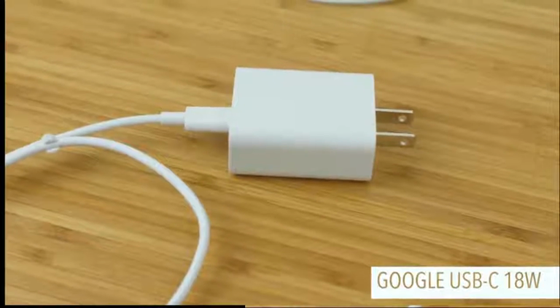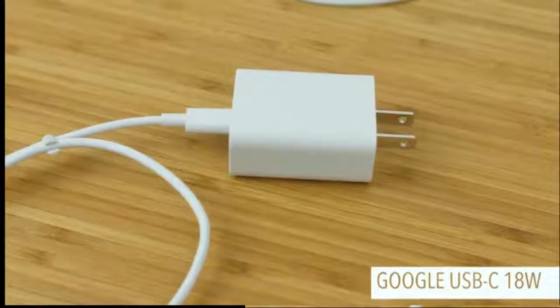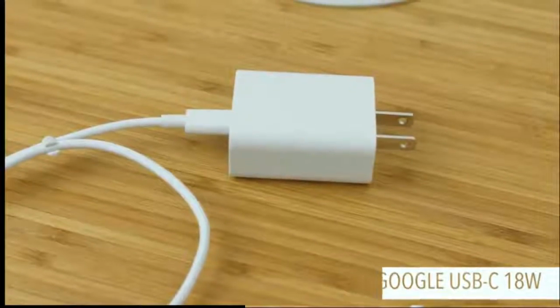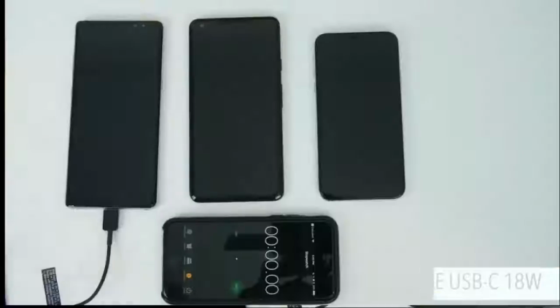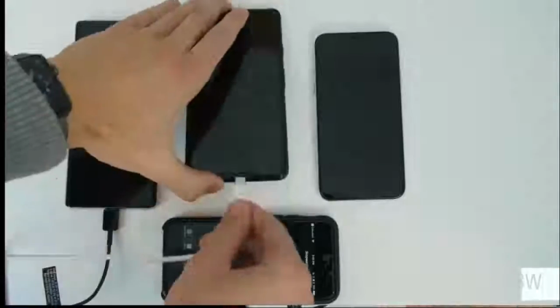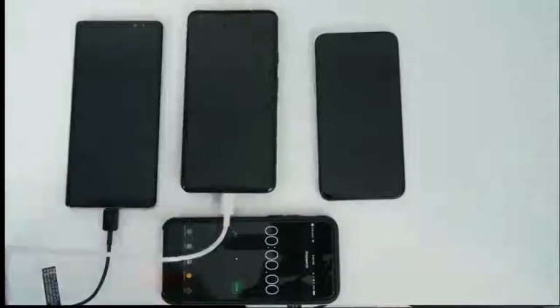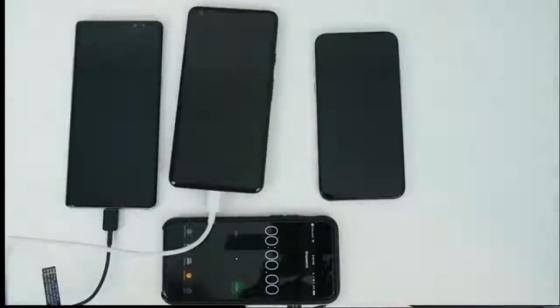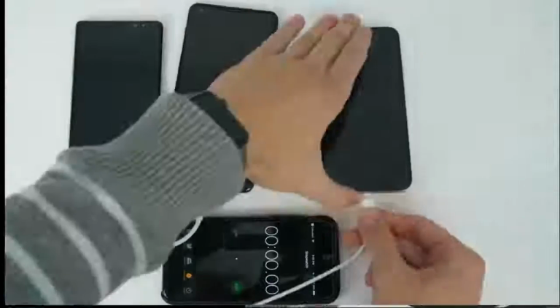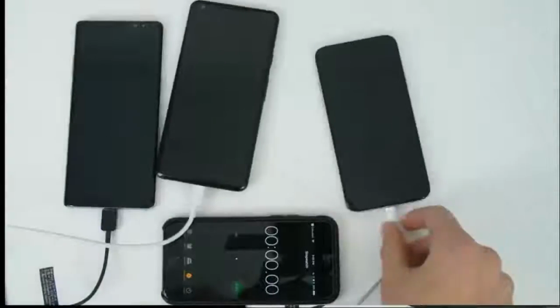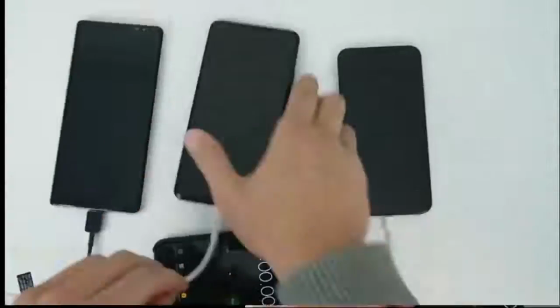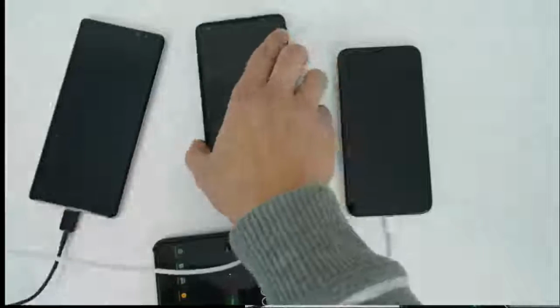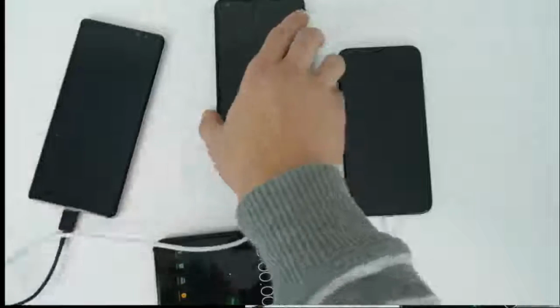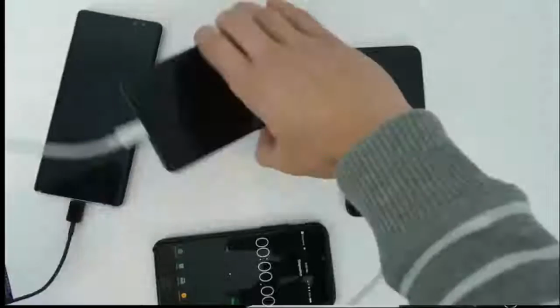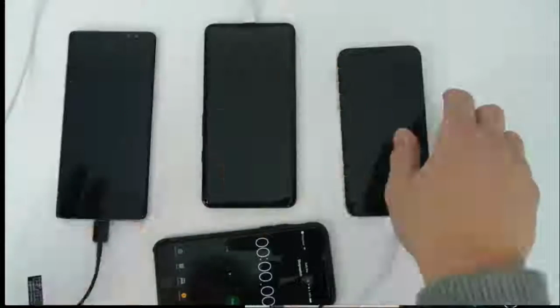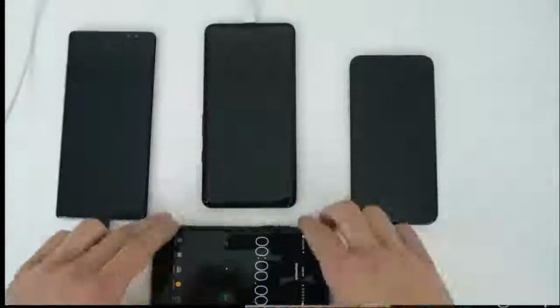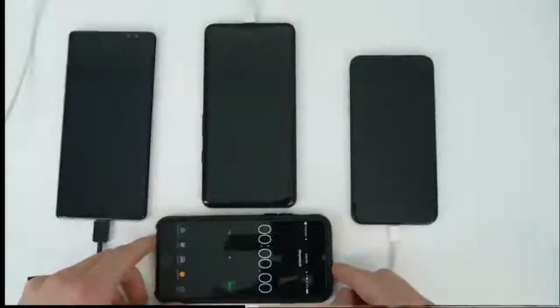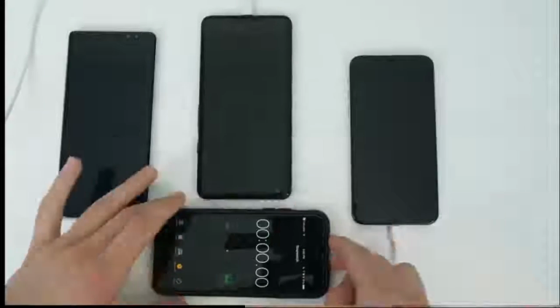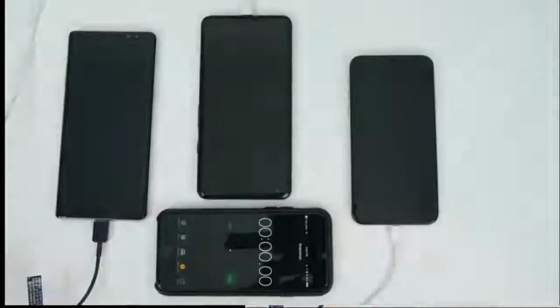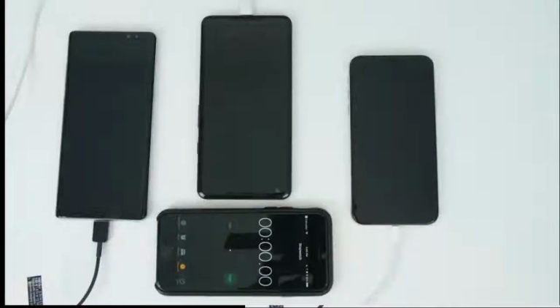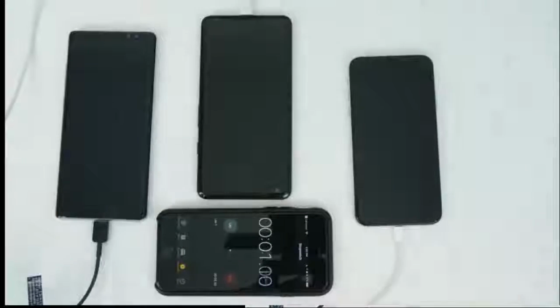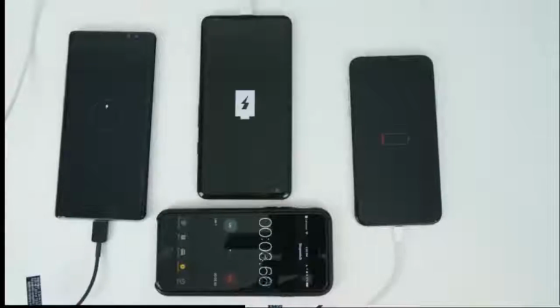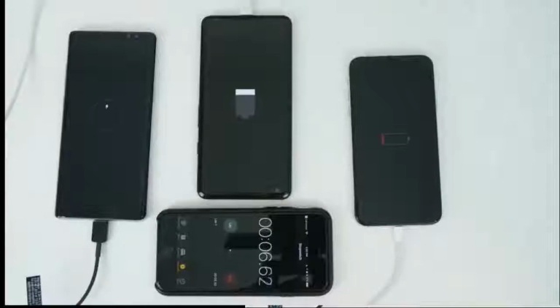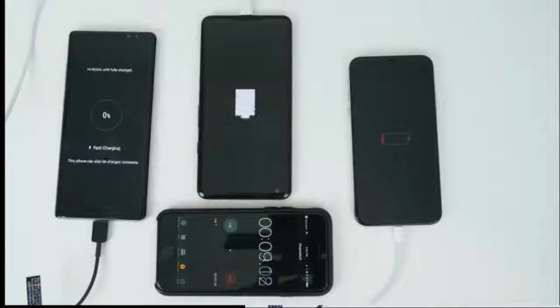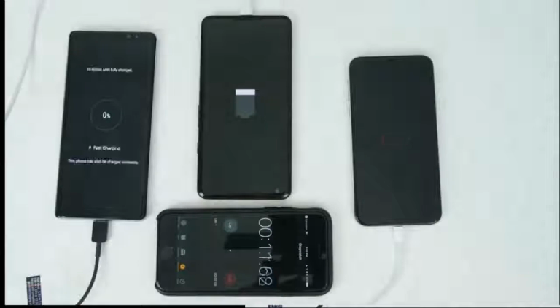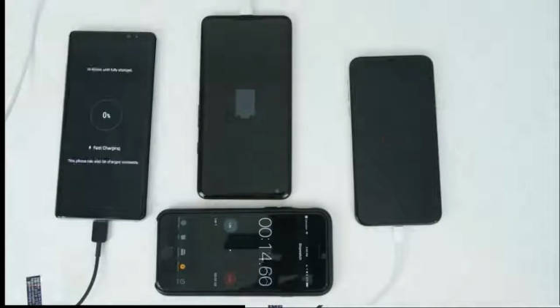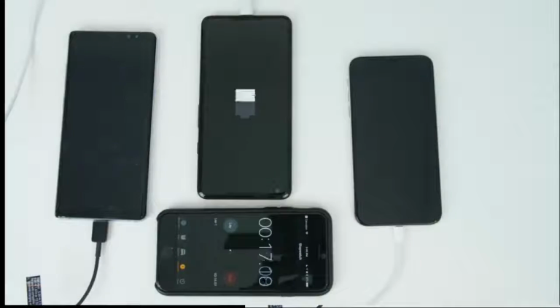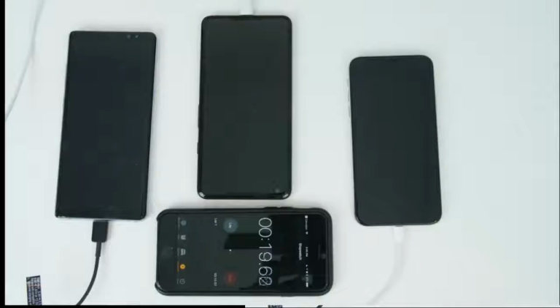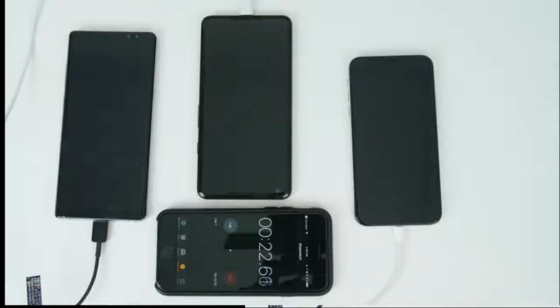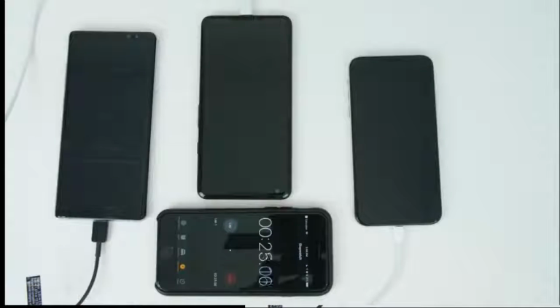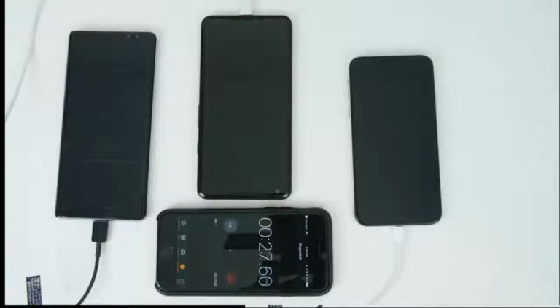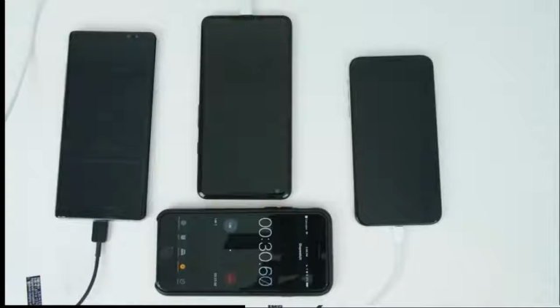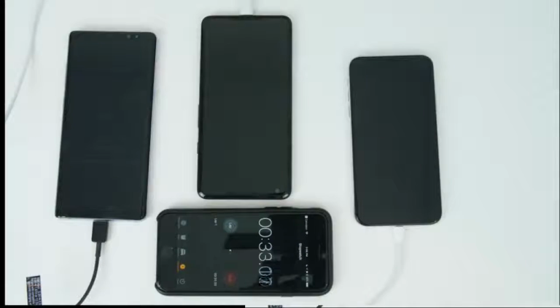They're off to the races. I plugged in the power strip at the same time so they would all start at a fair time.